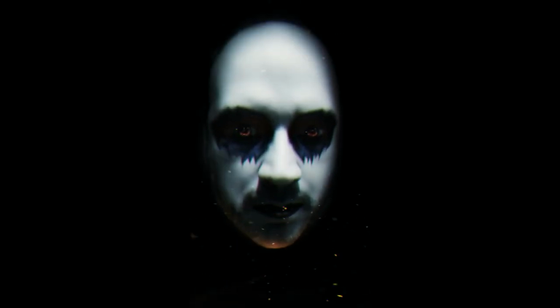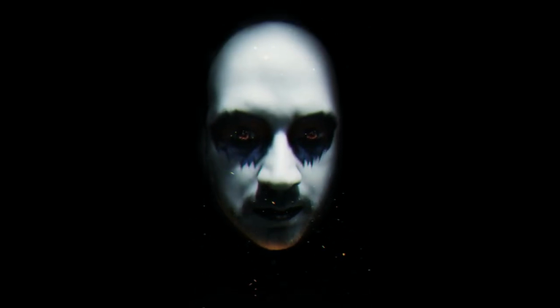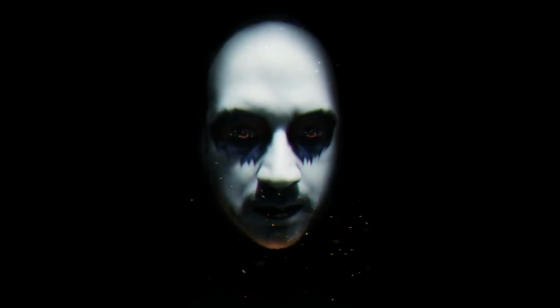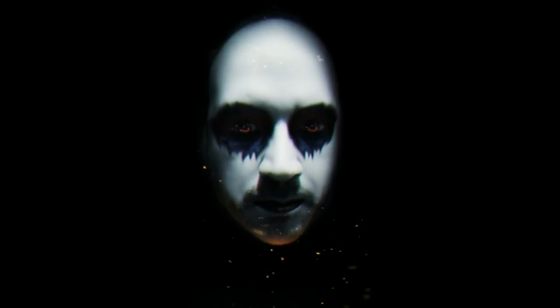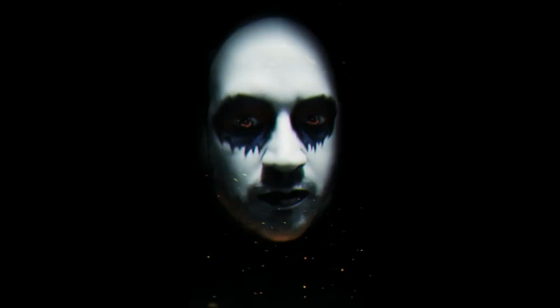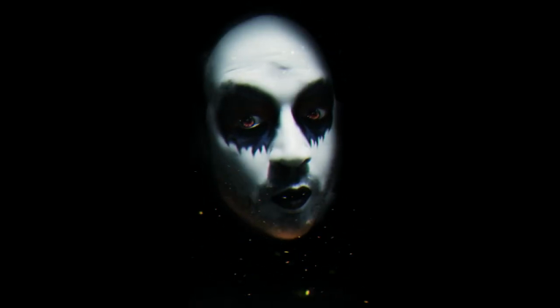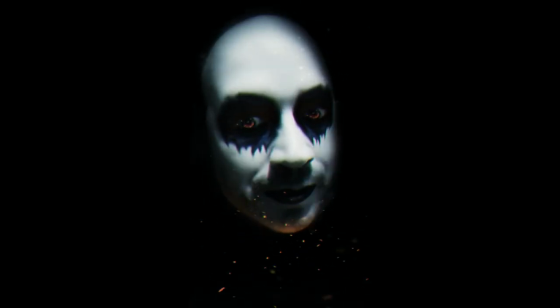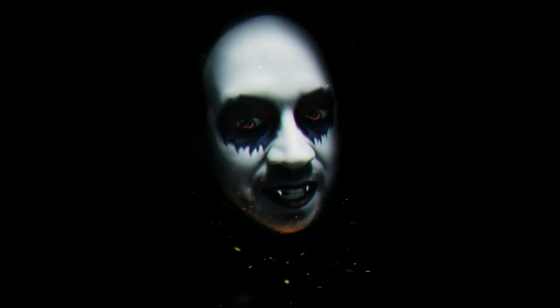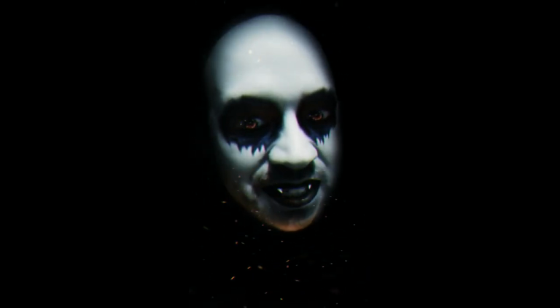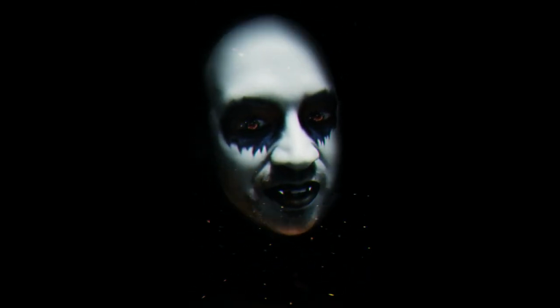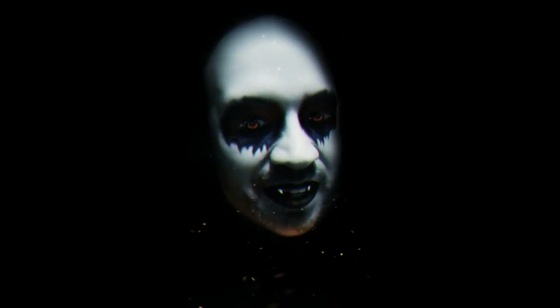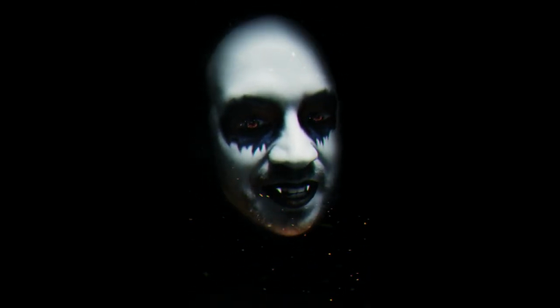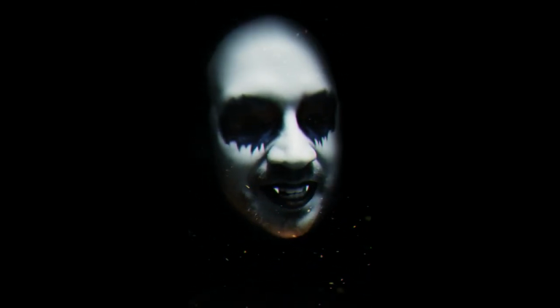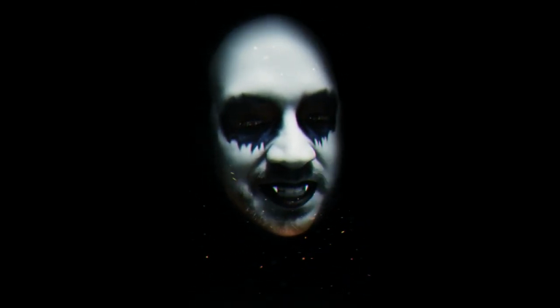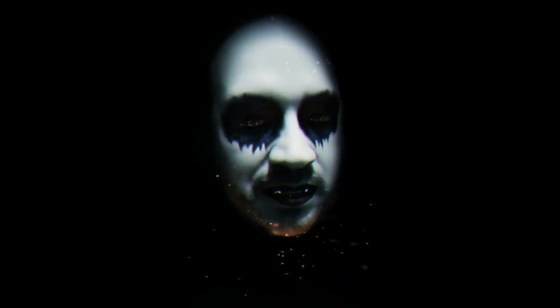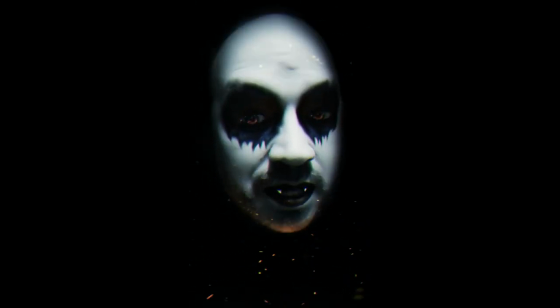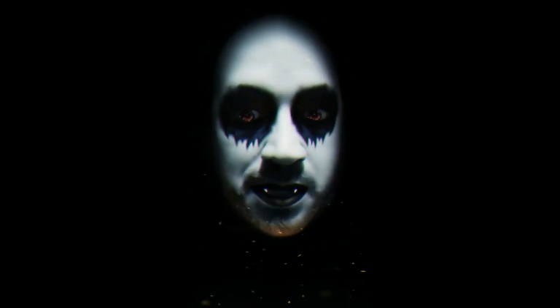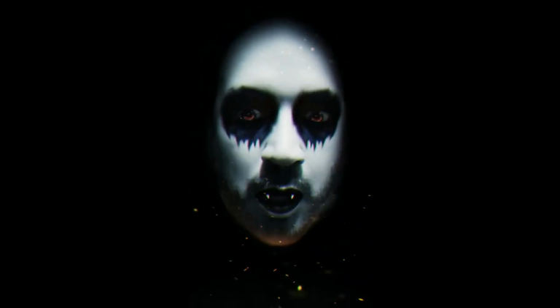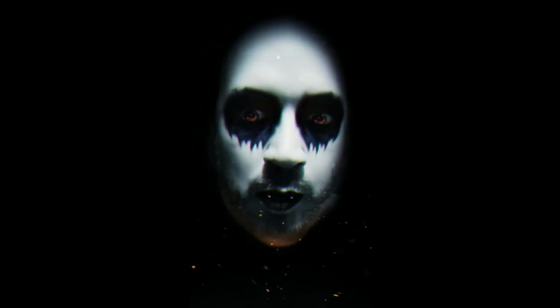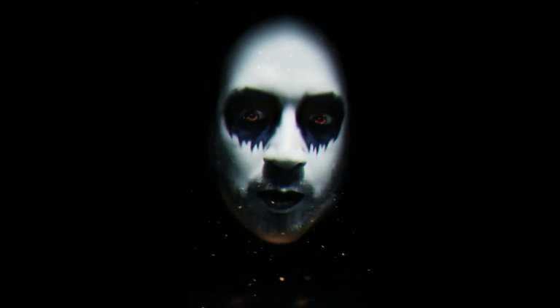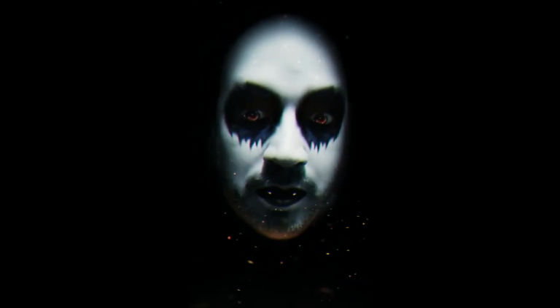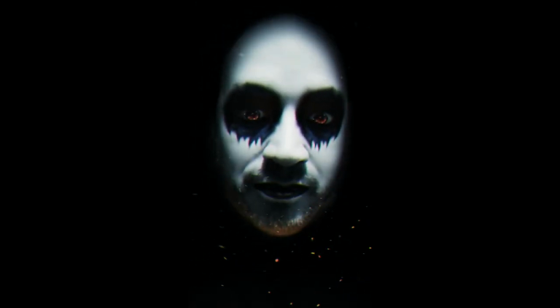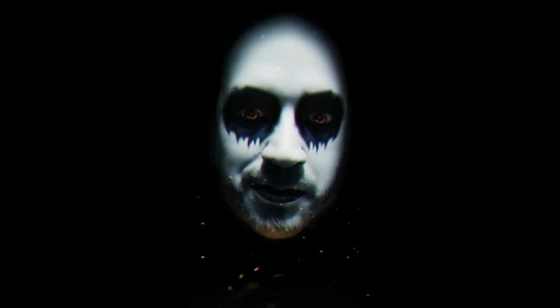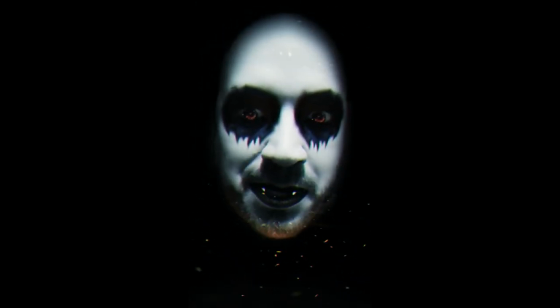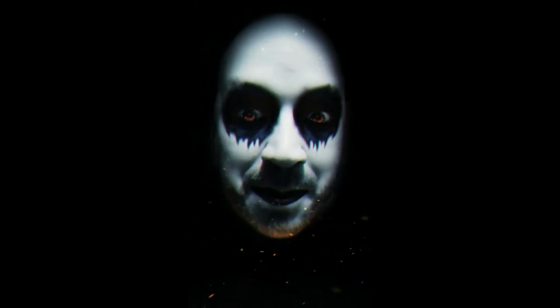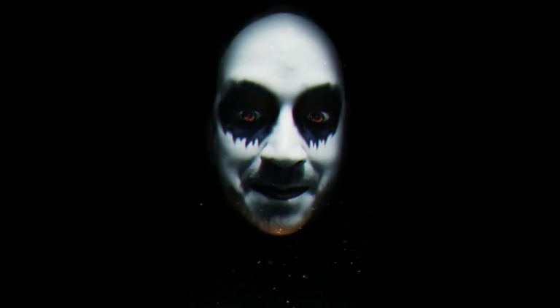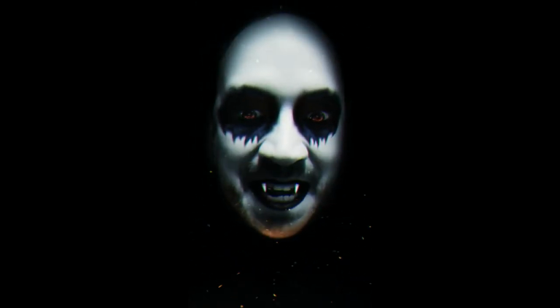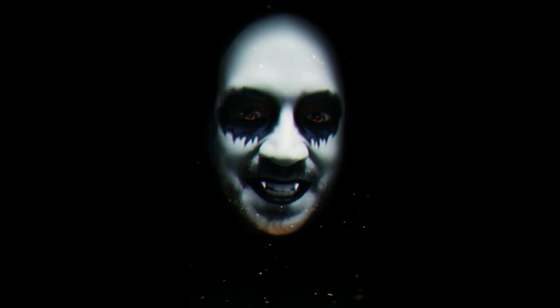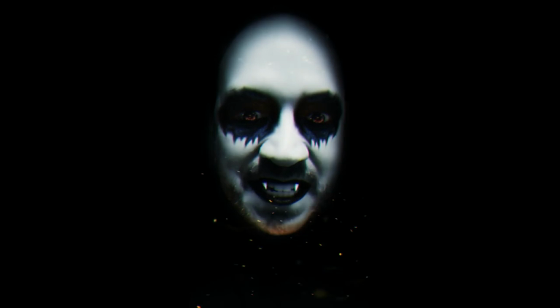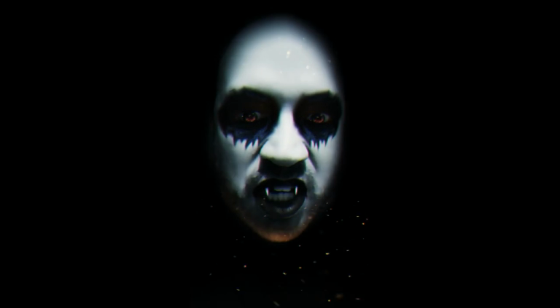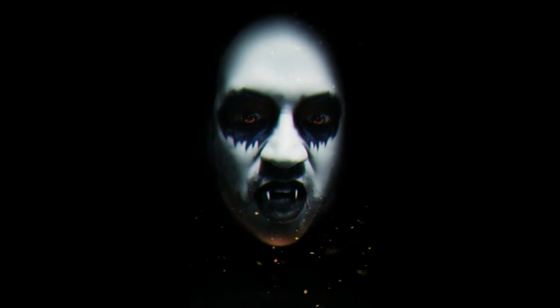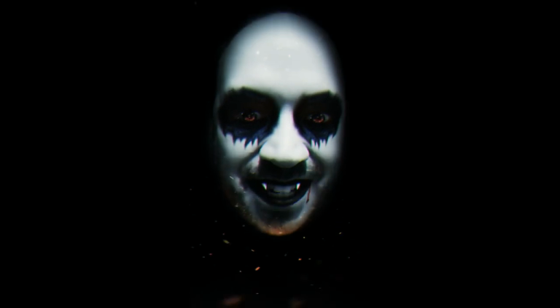Before we get started, let's look at some artwork from some amazing artists.